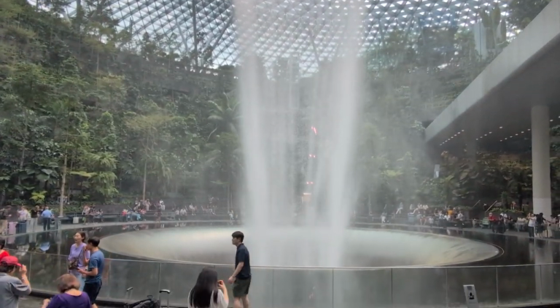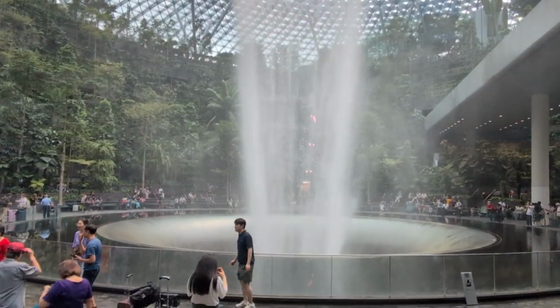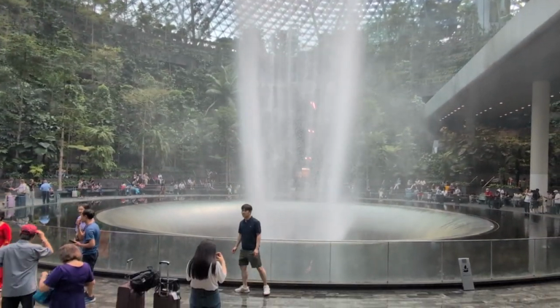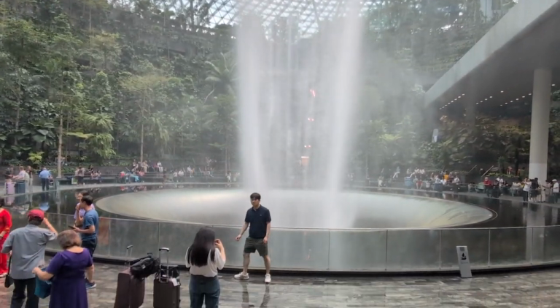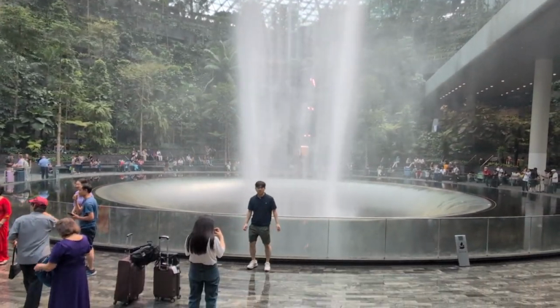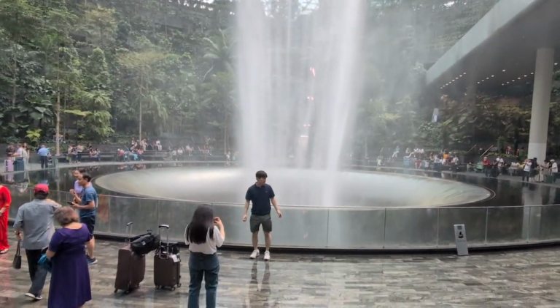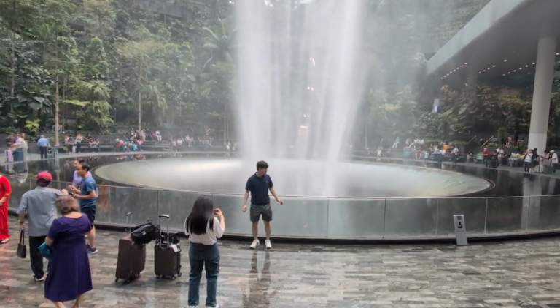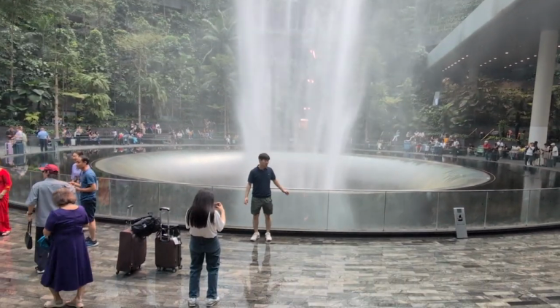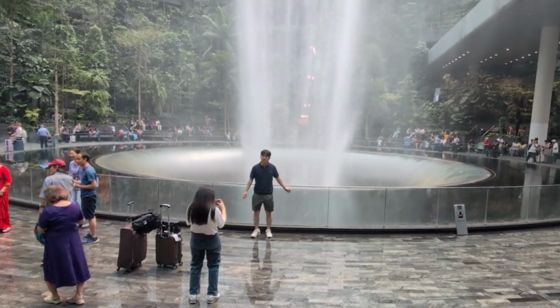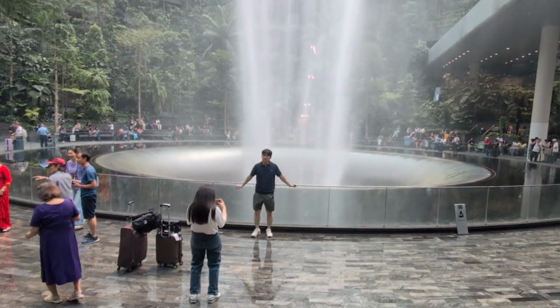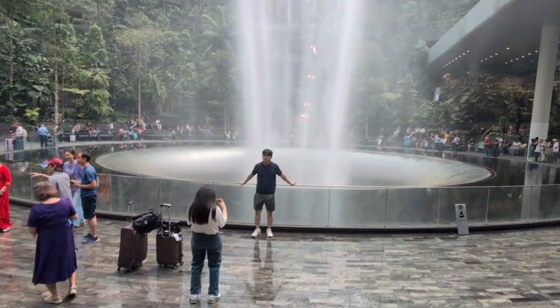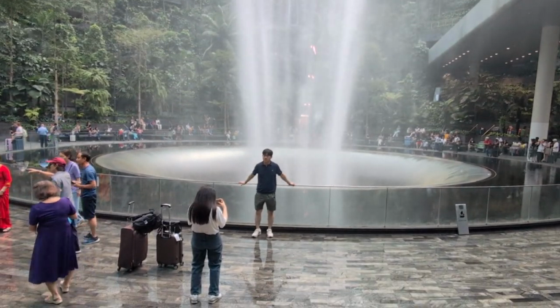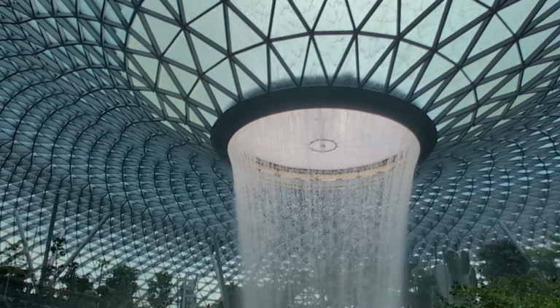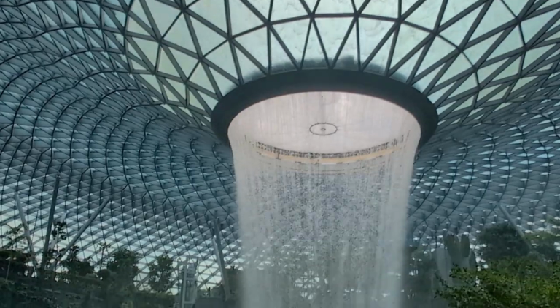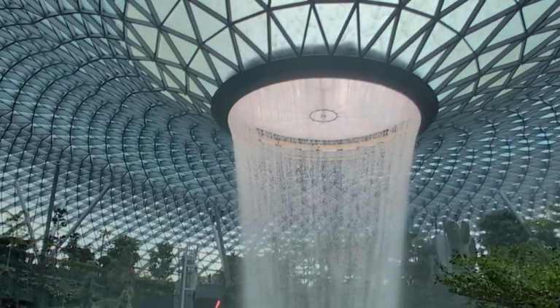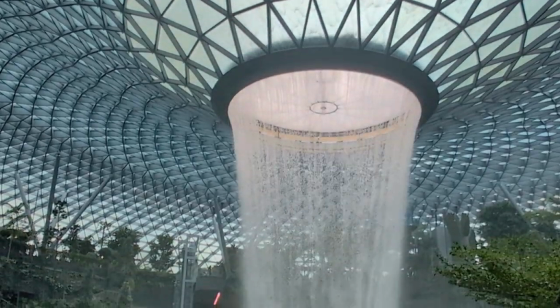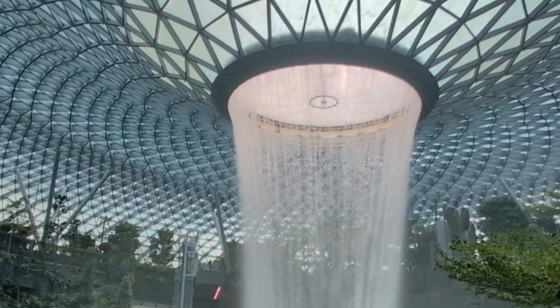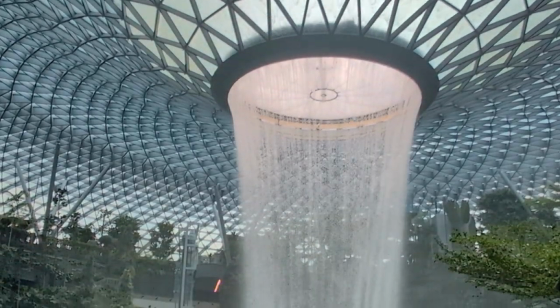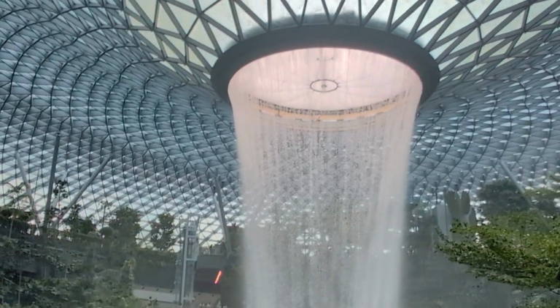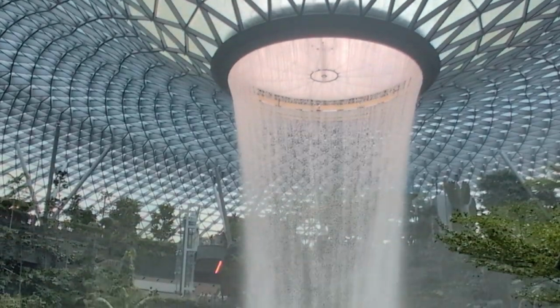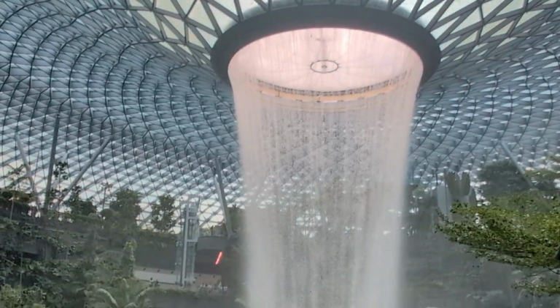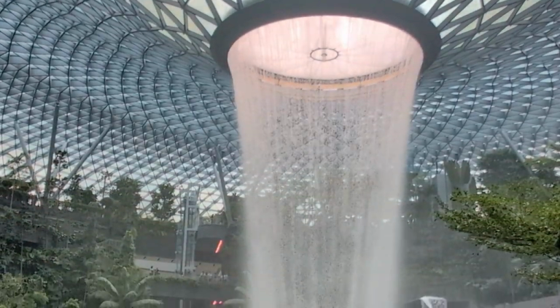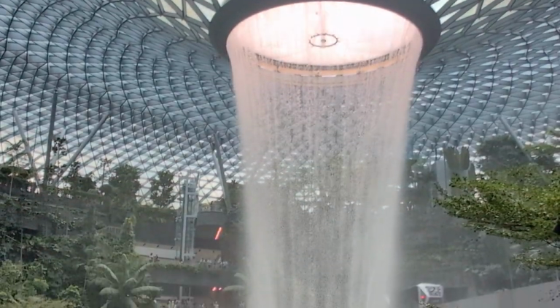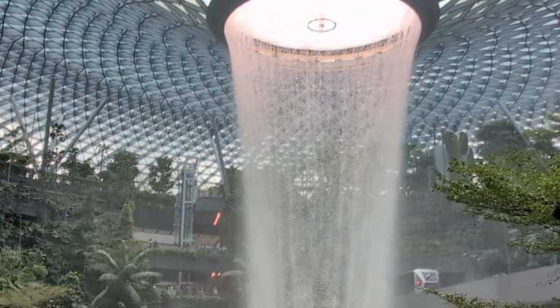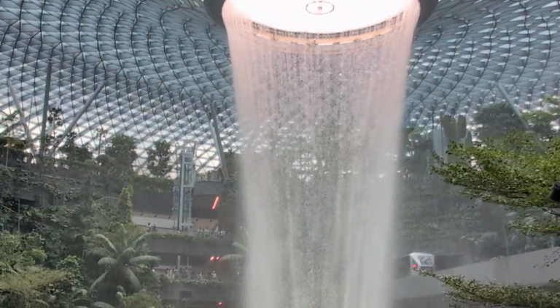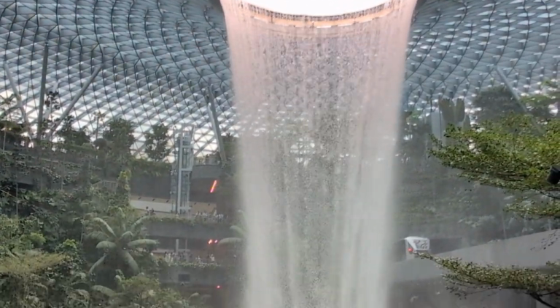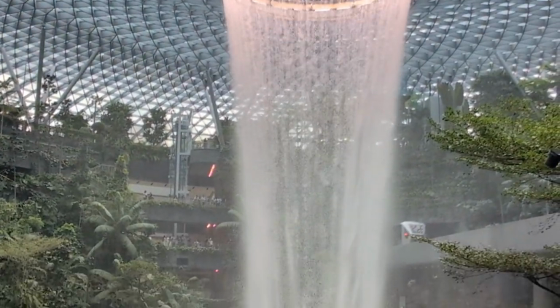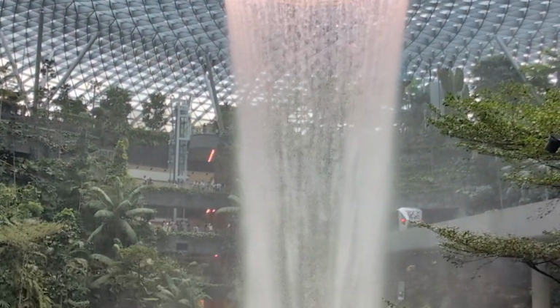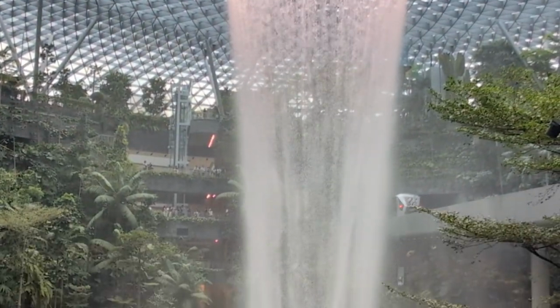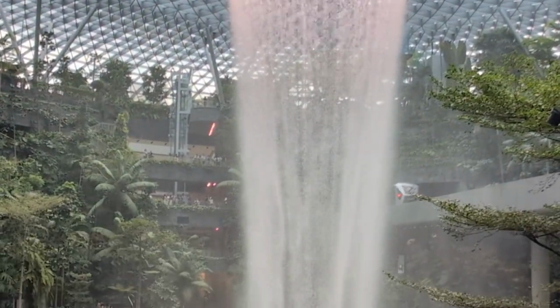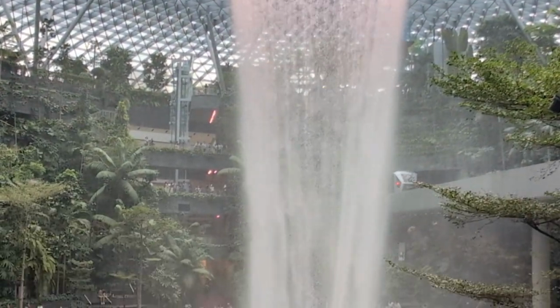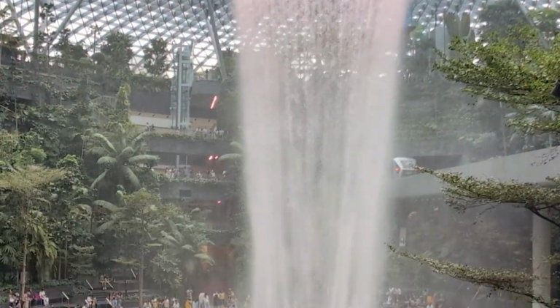Of course most of the shops are open till 10, but you can just take a walk, take a look — it's a fantastic view.